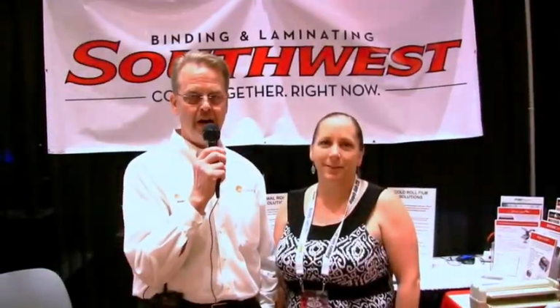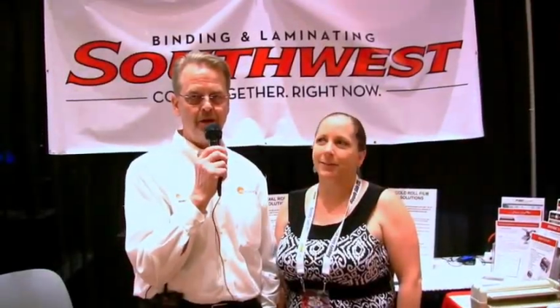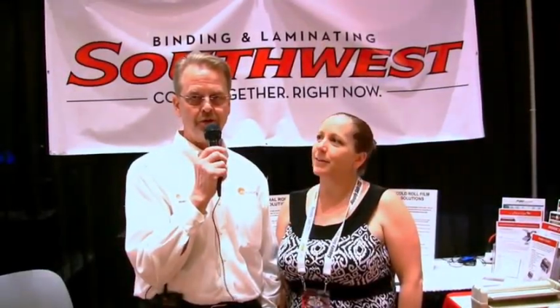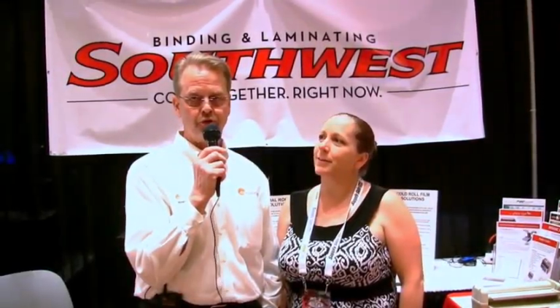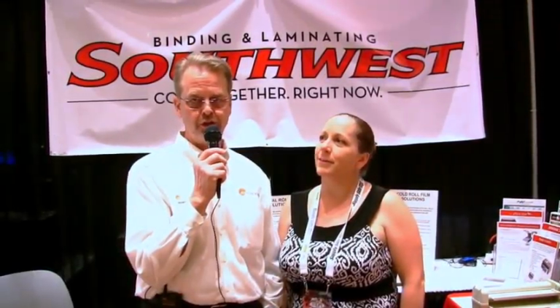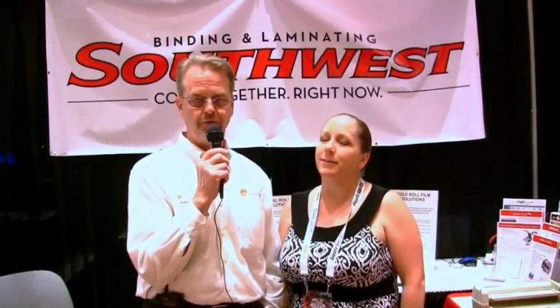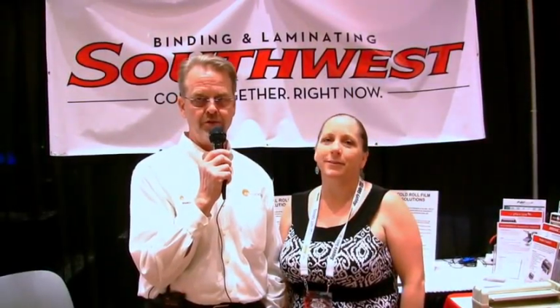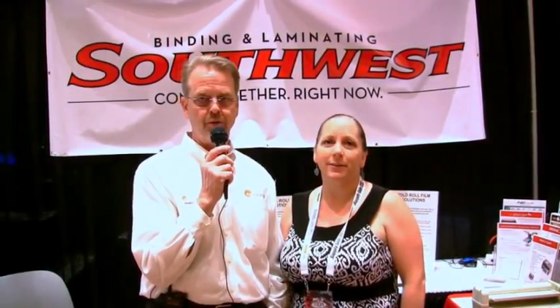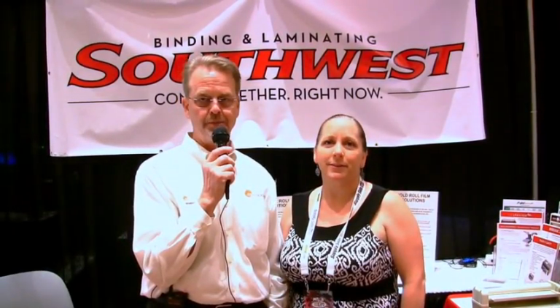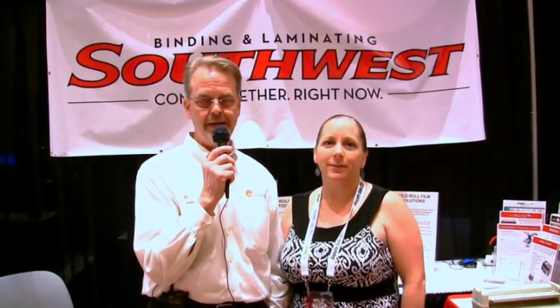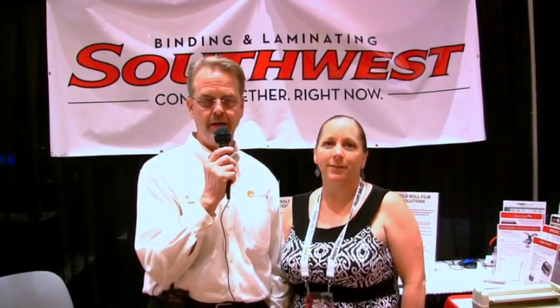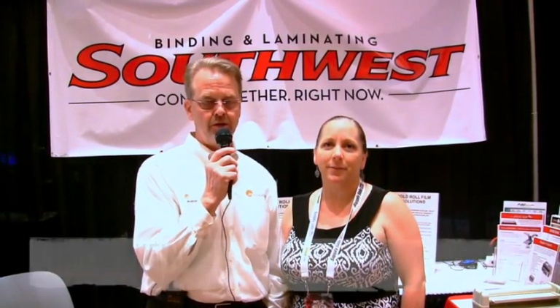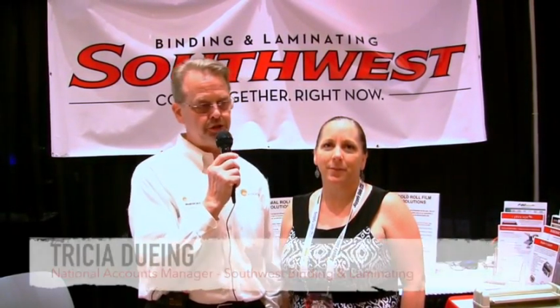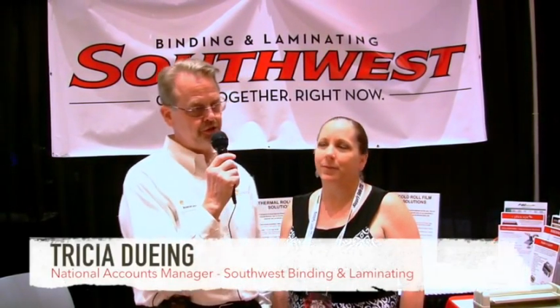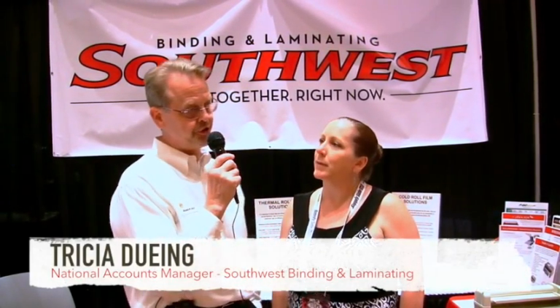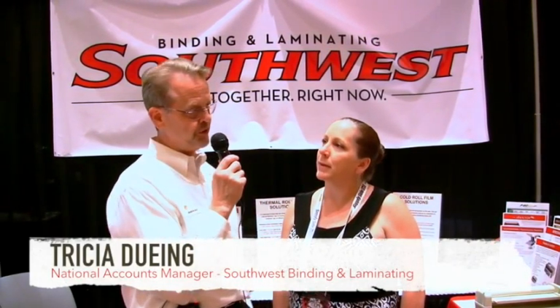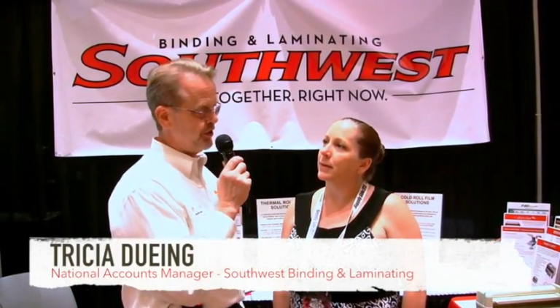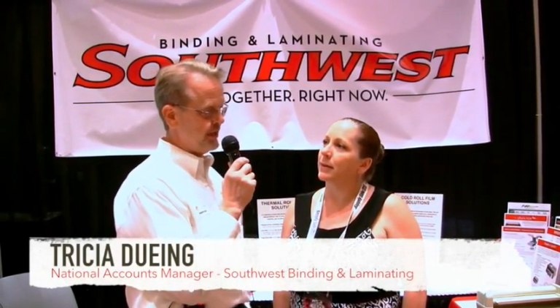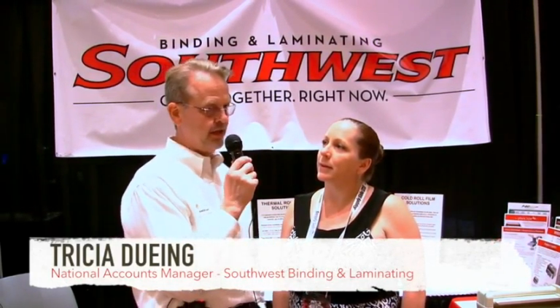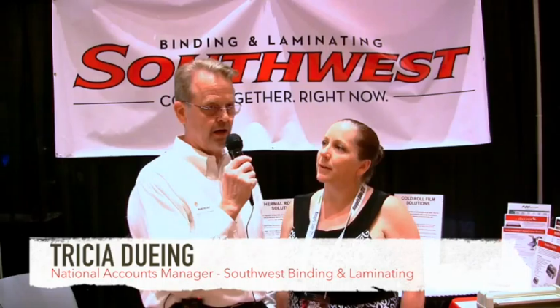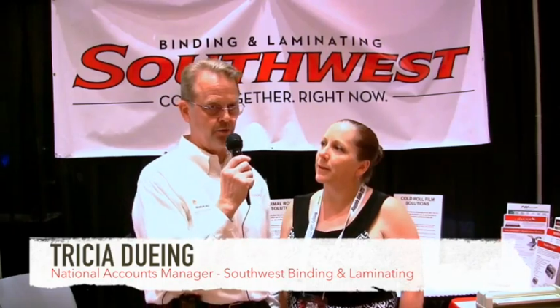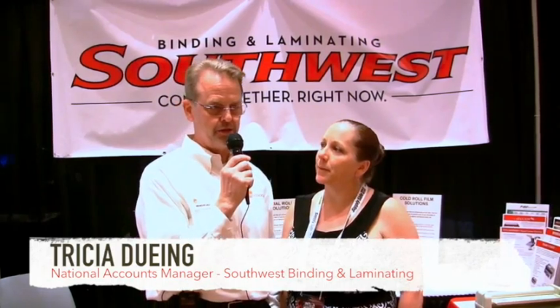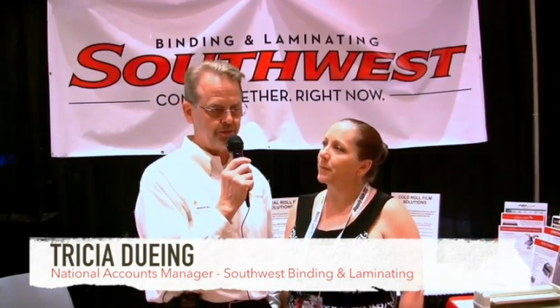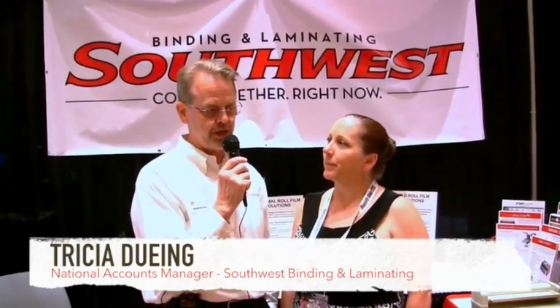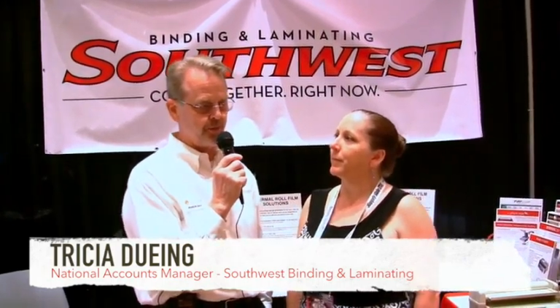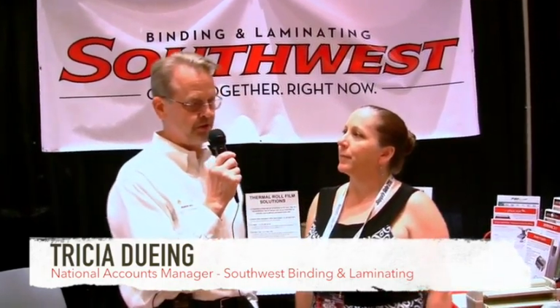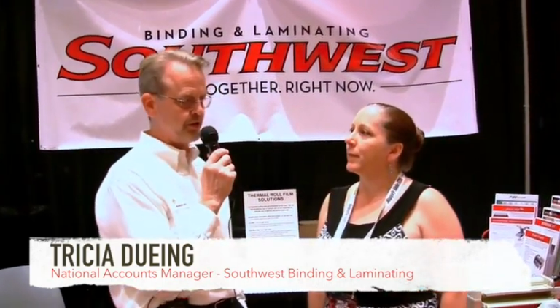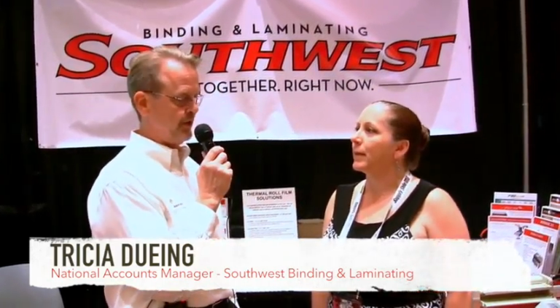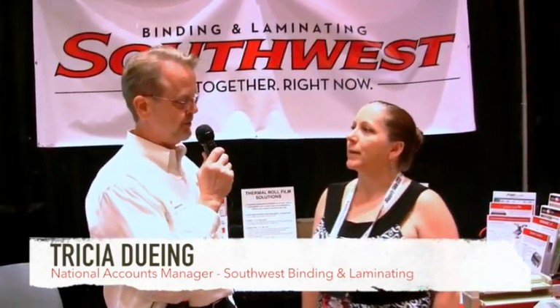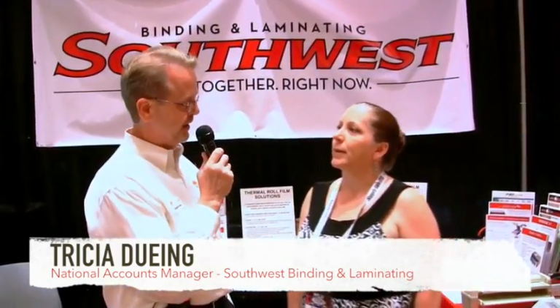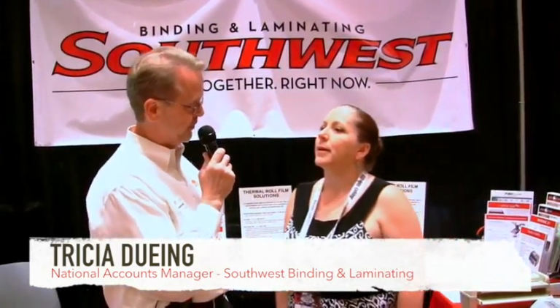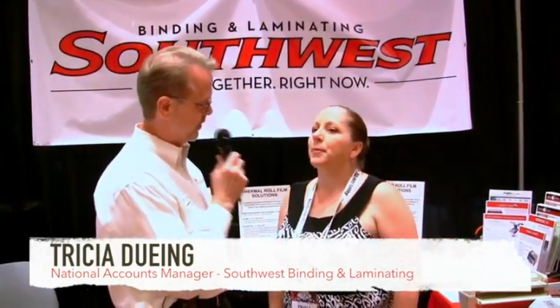I'm here with Trisha from Southwest Binding. Trisha, this is your first year attending the Retail Shippers Expo. What's your experience been like so far?